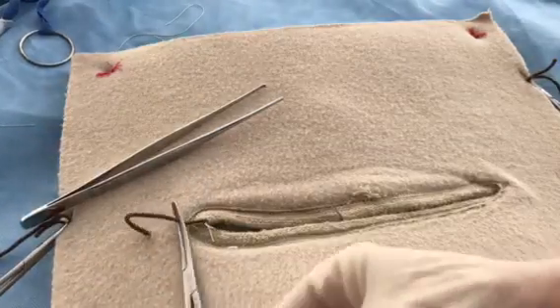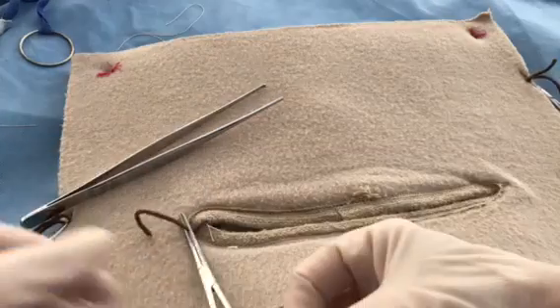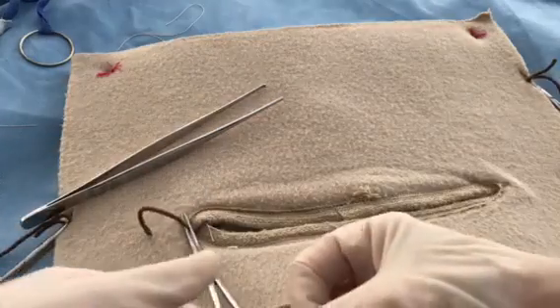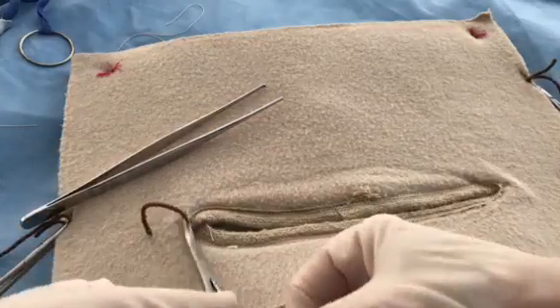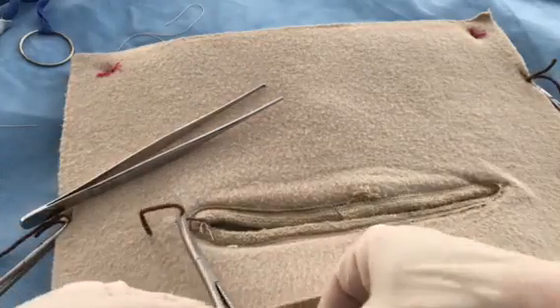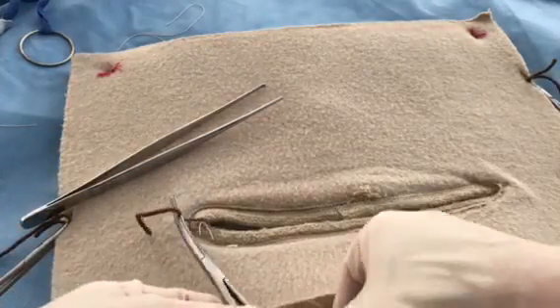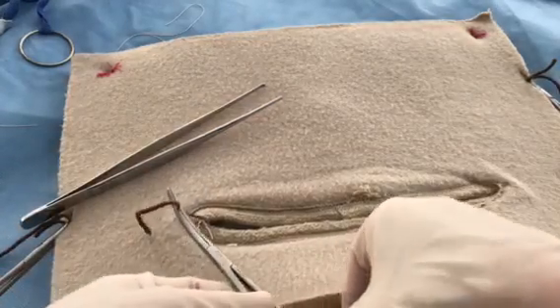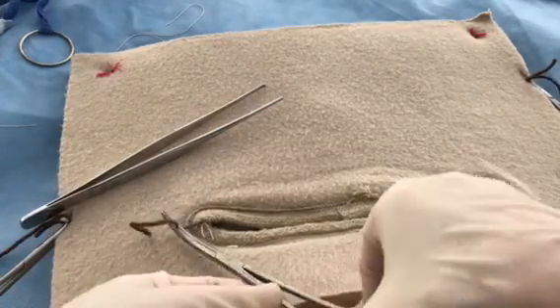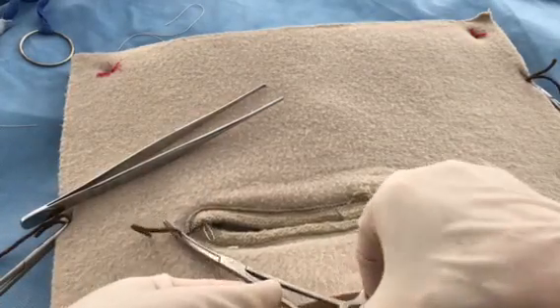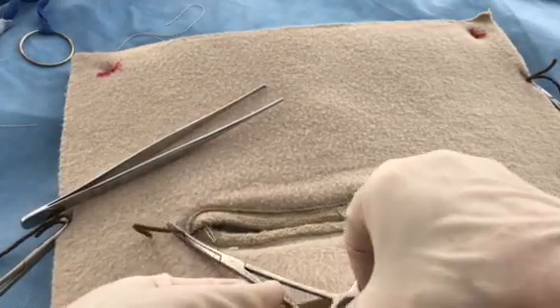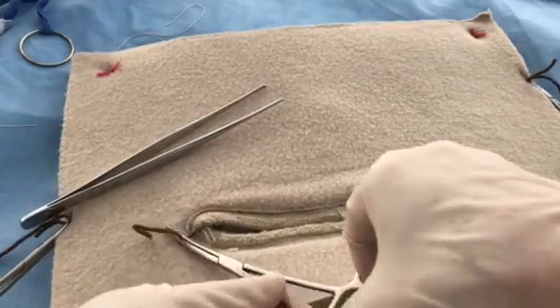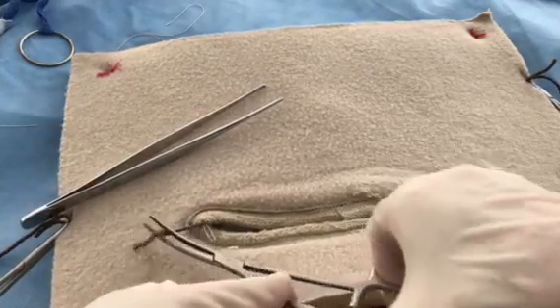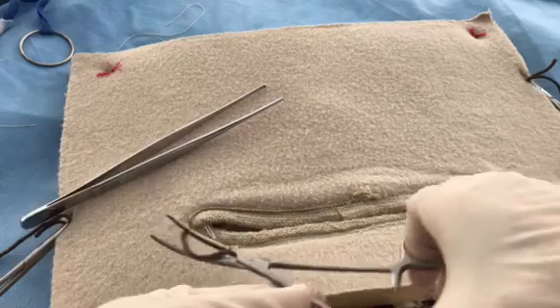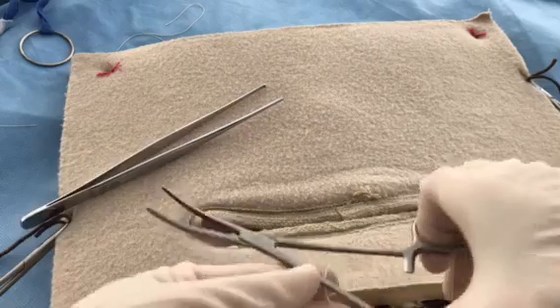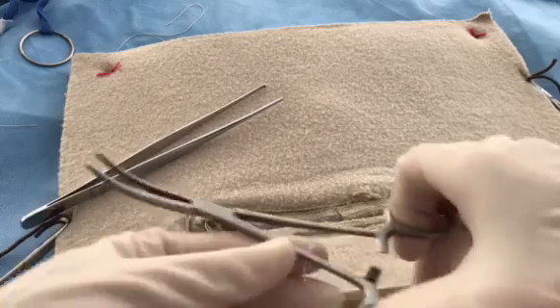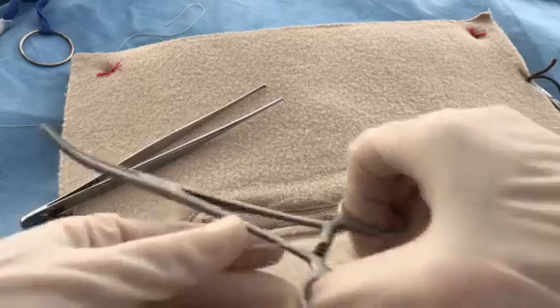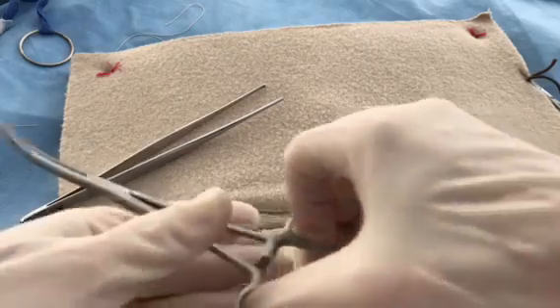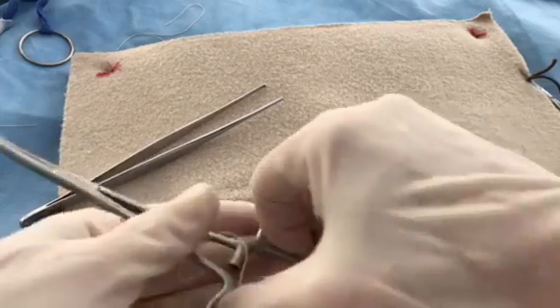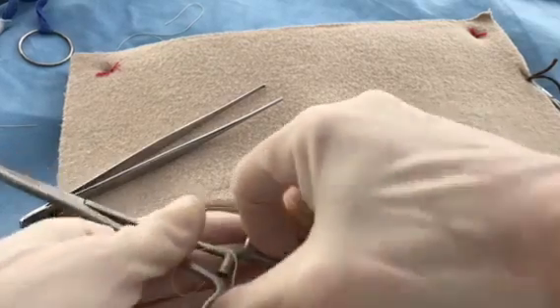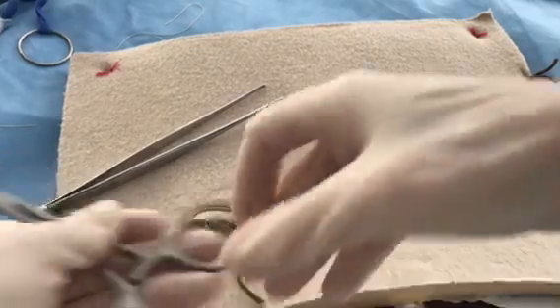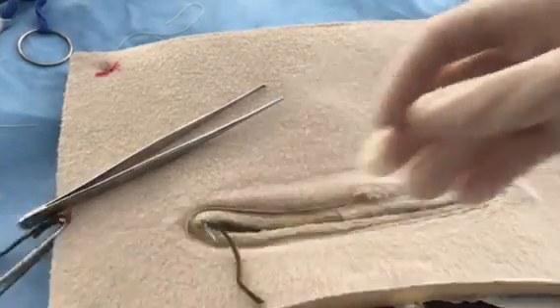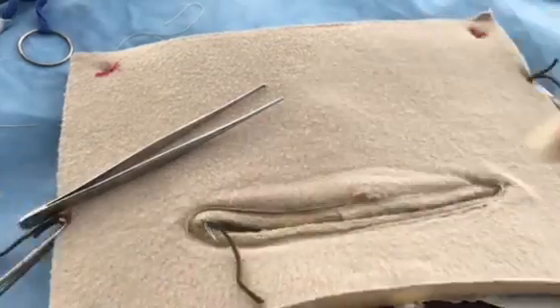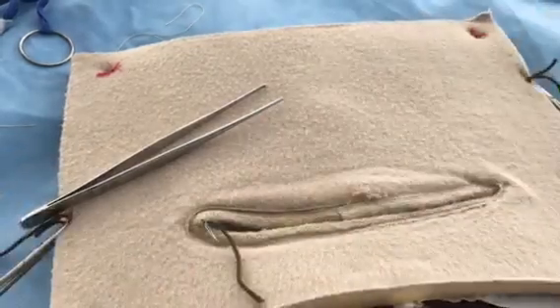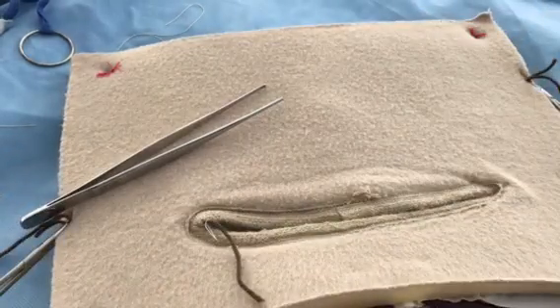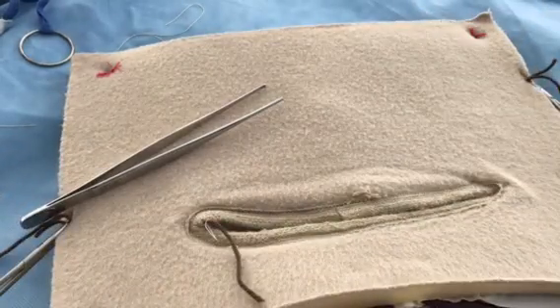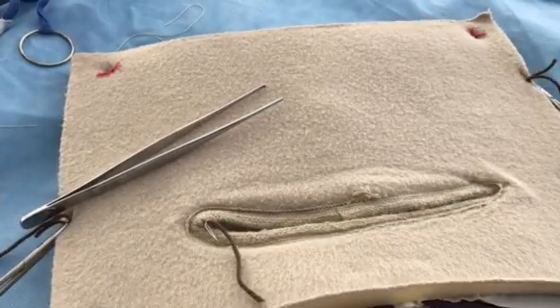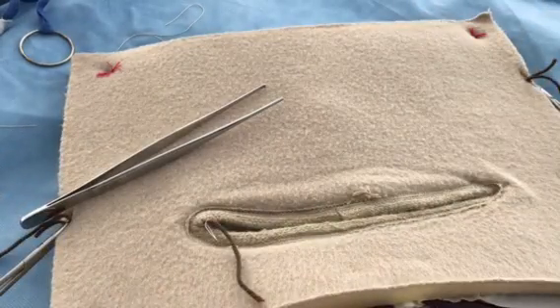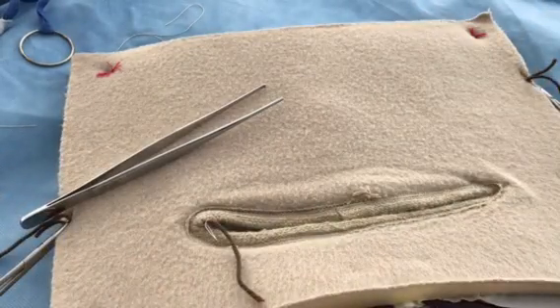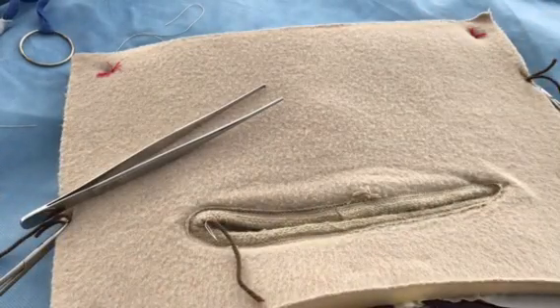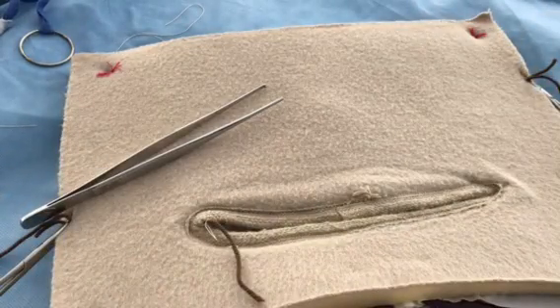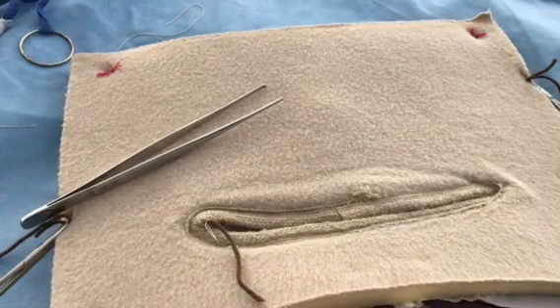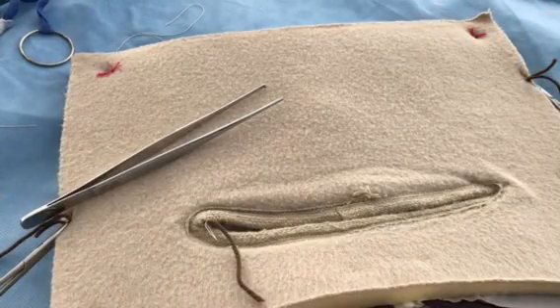And that's the end of this brief demonstration of a suture ligature.